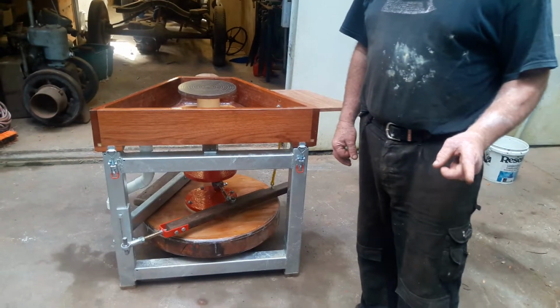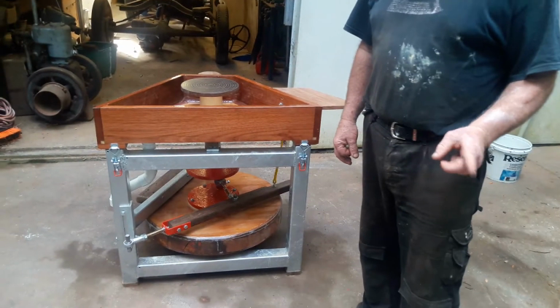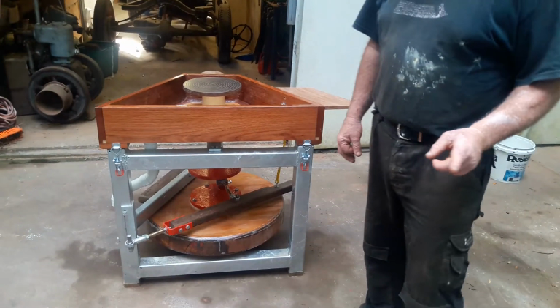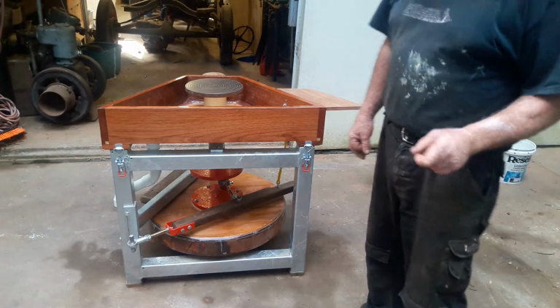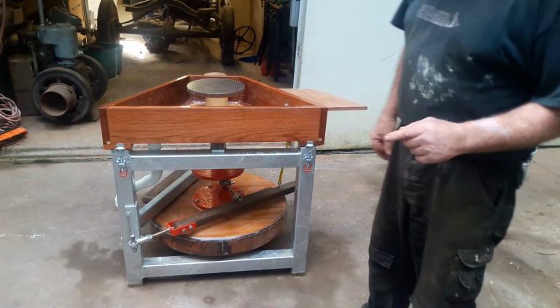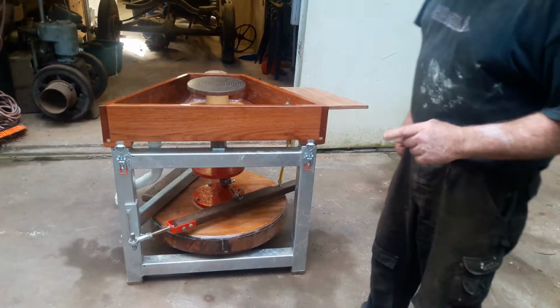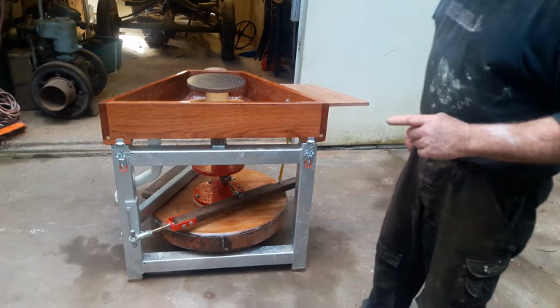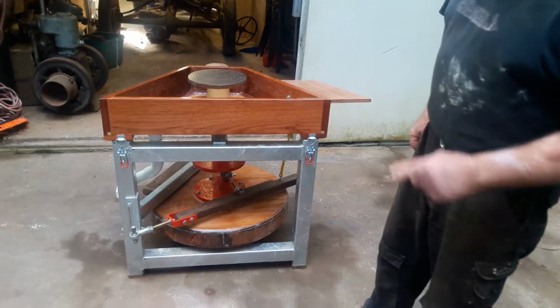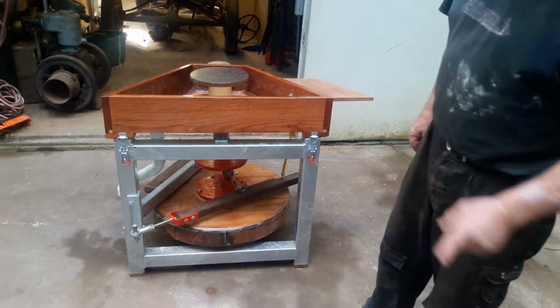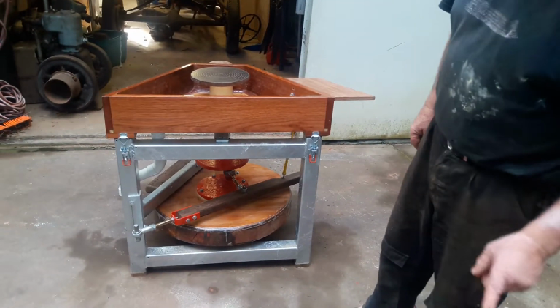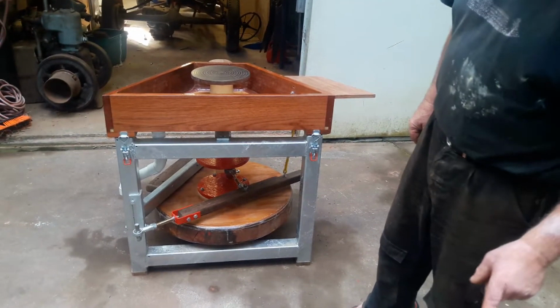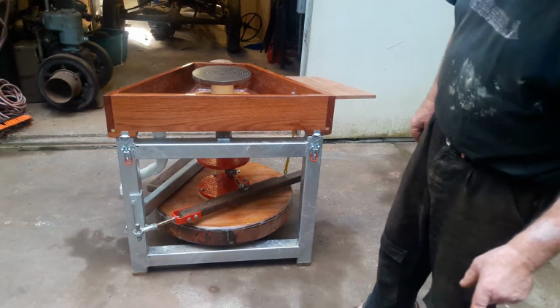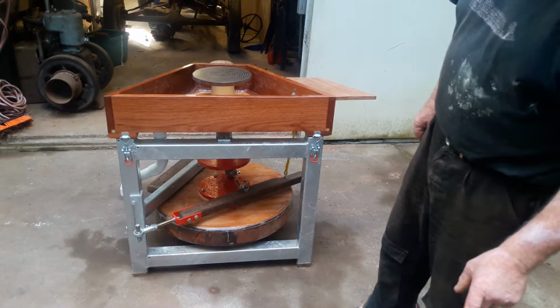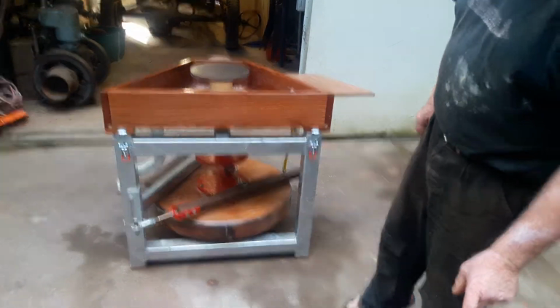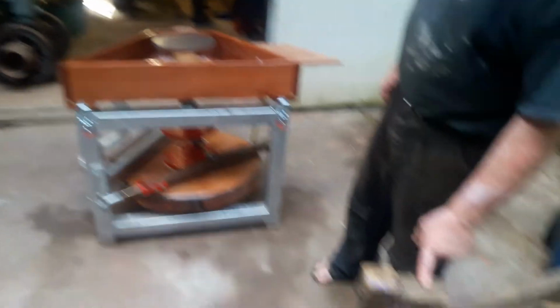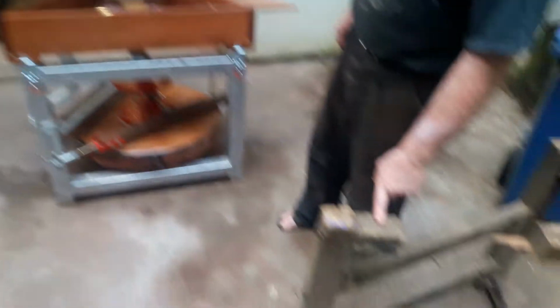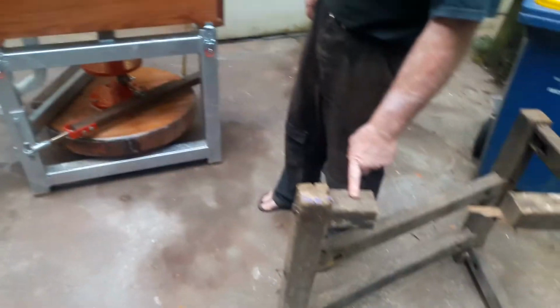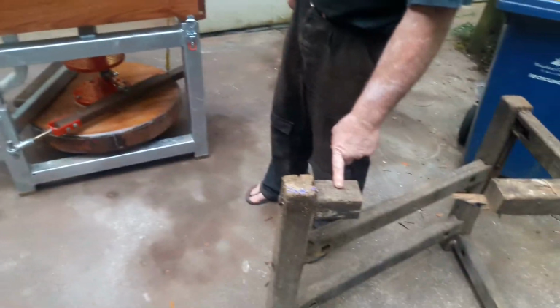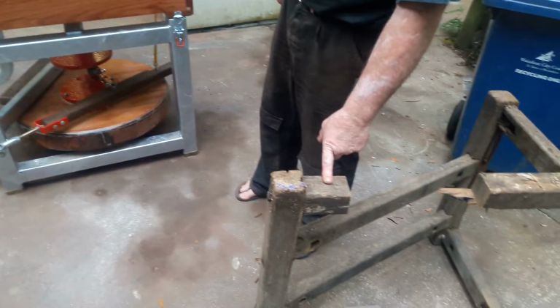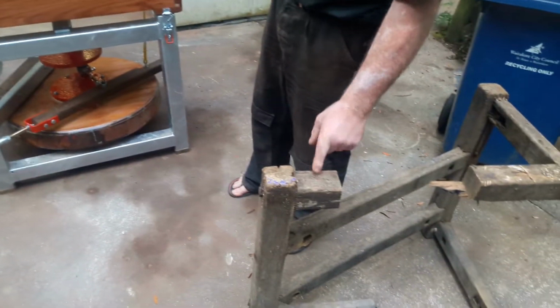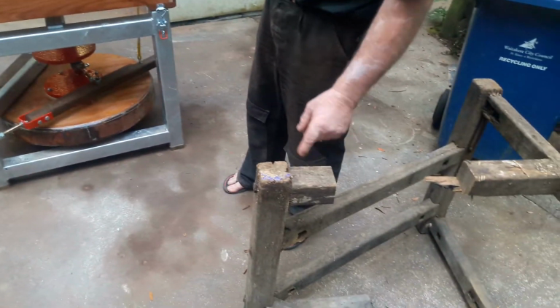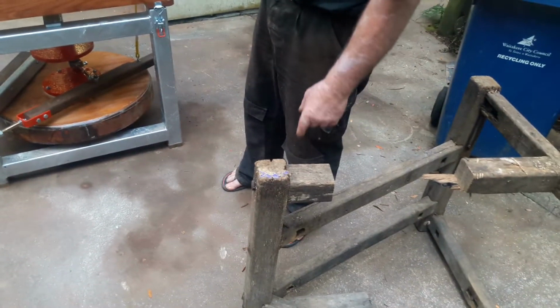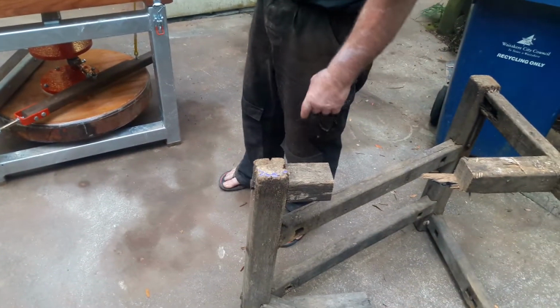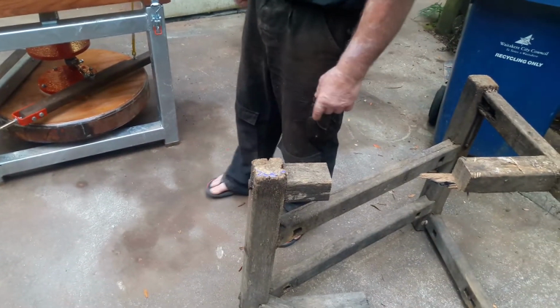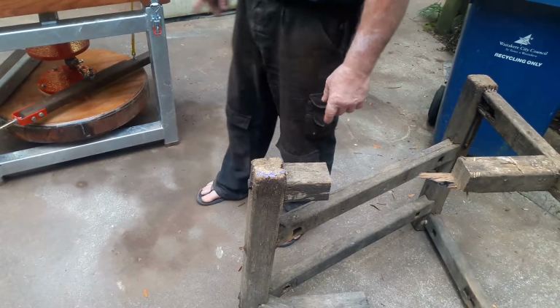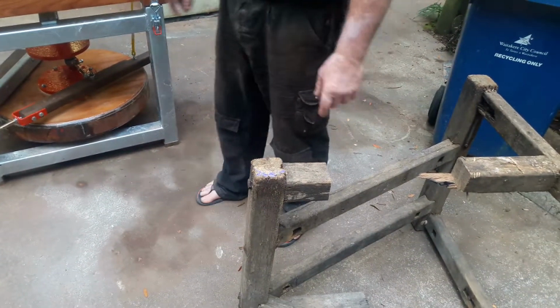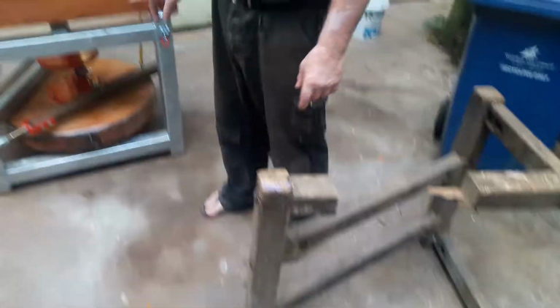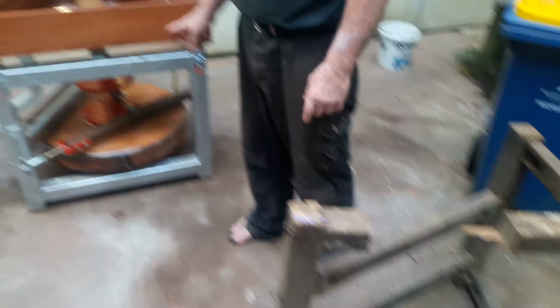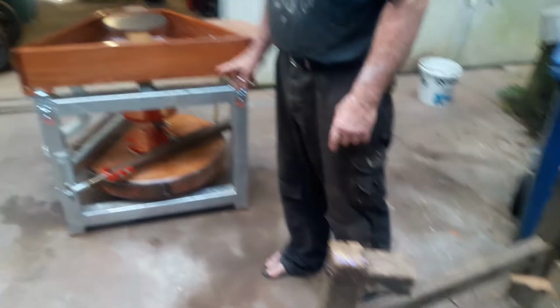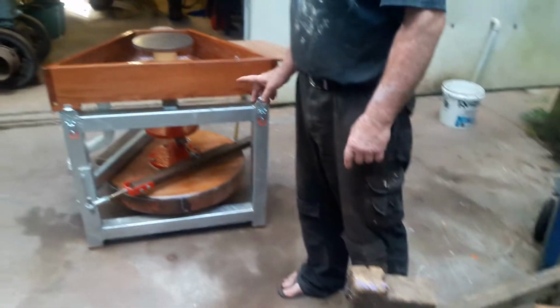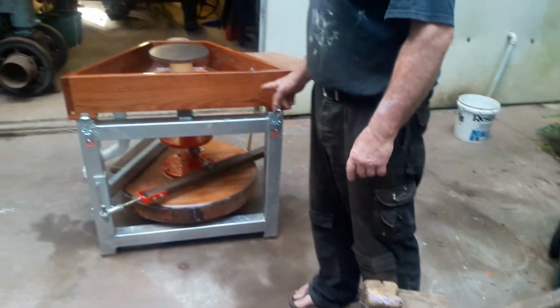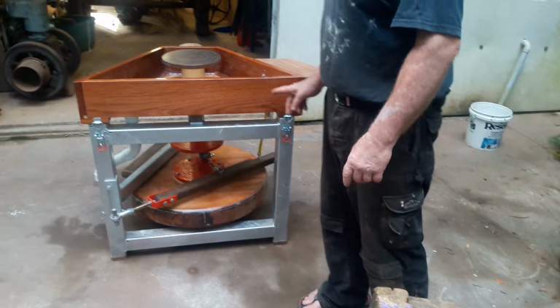I didn't have all day, so I couldn't do the fancy tongue-and-groove teak, so I built it out of steel.